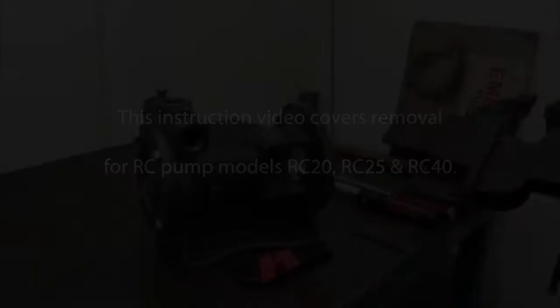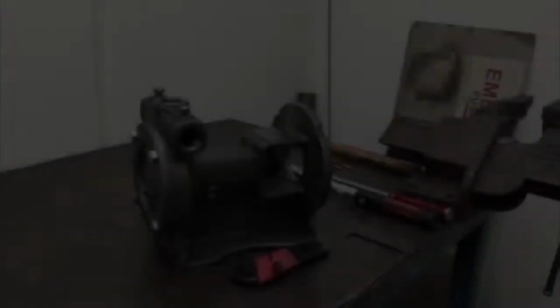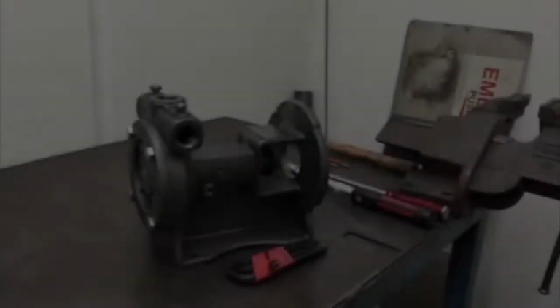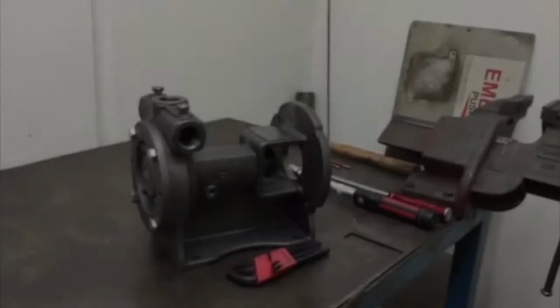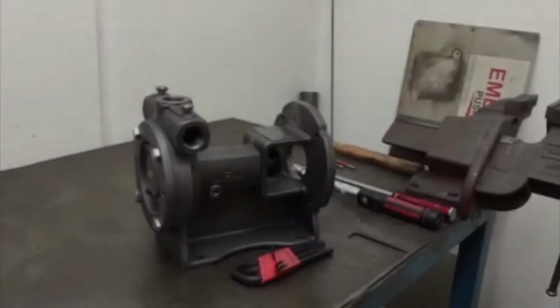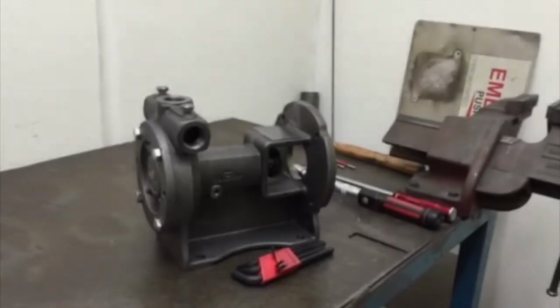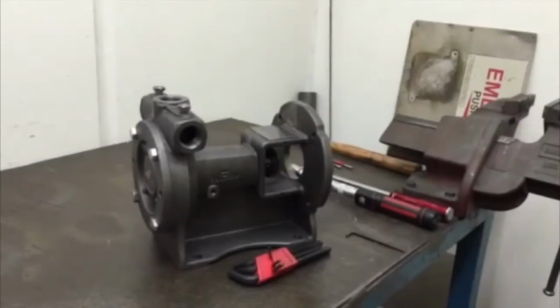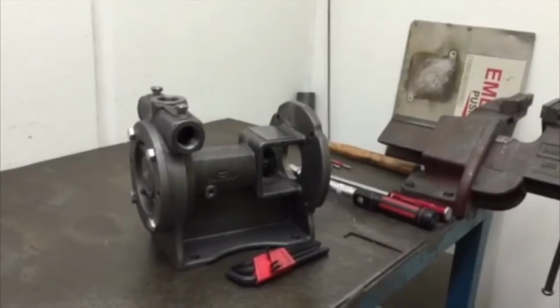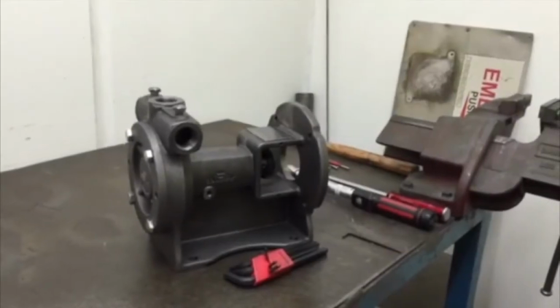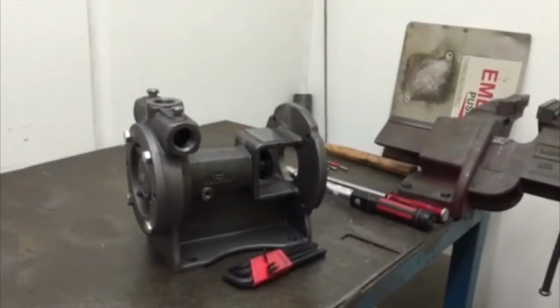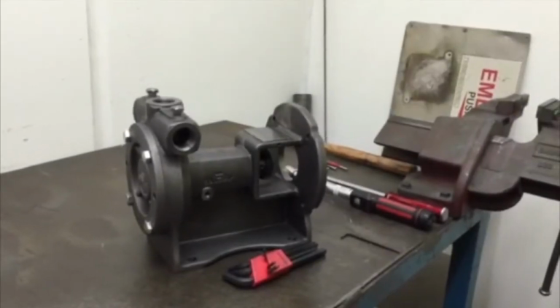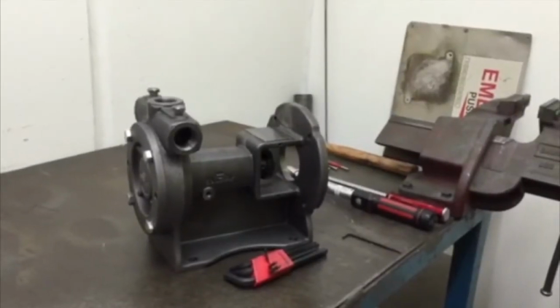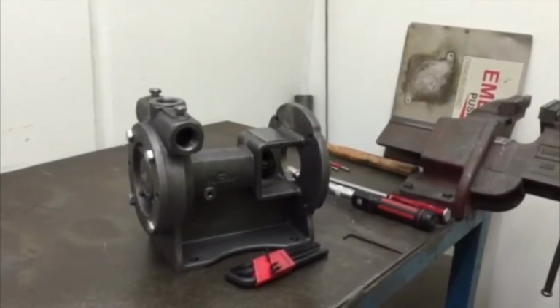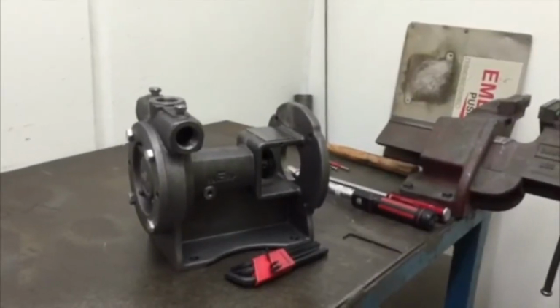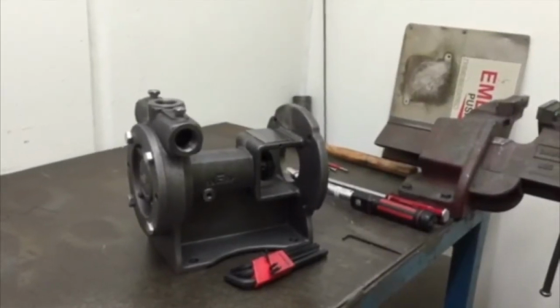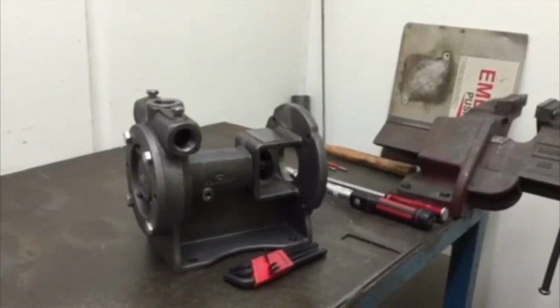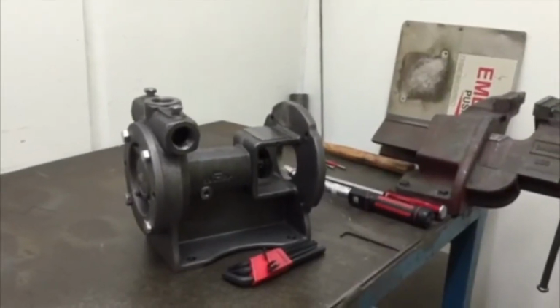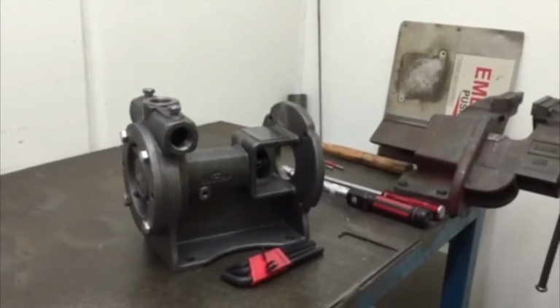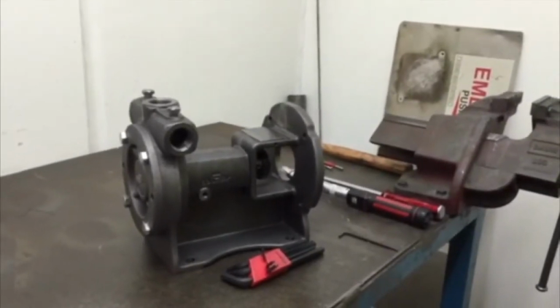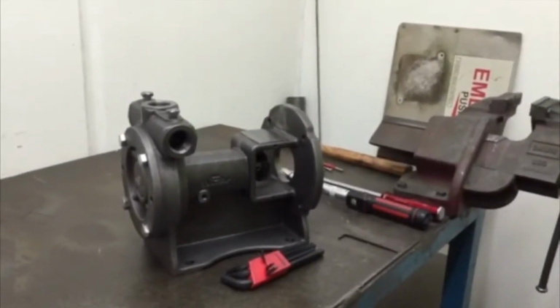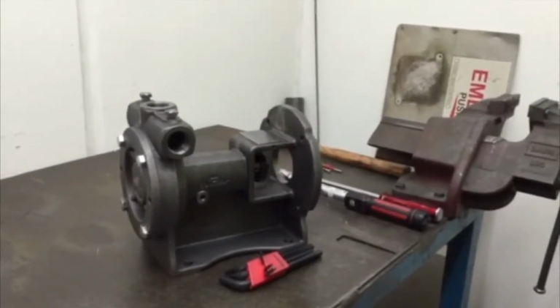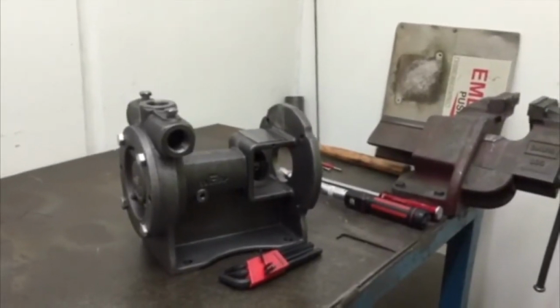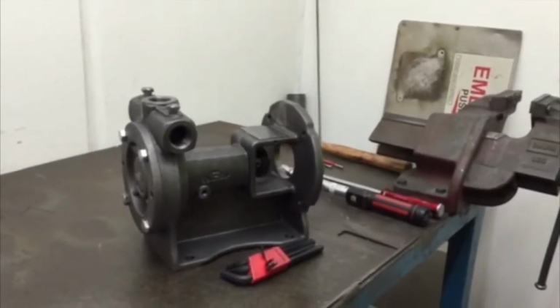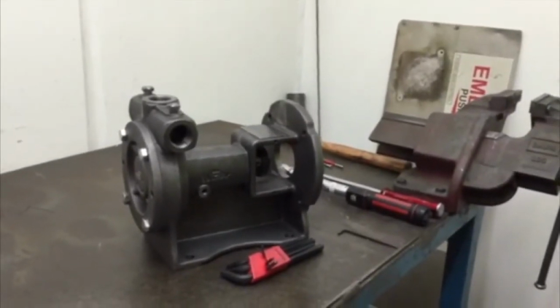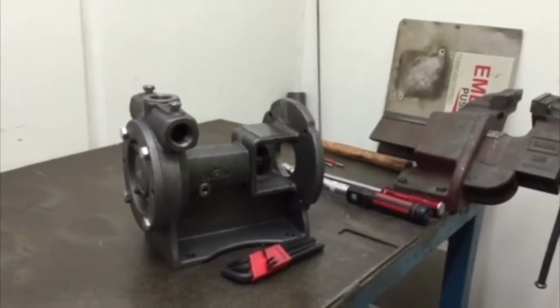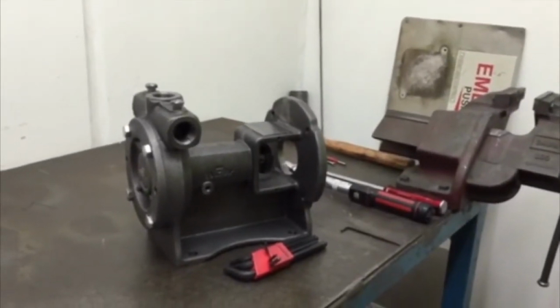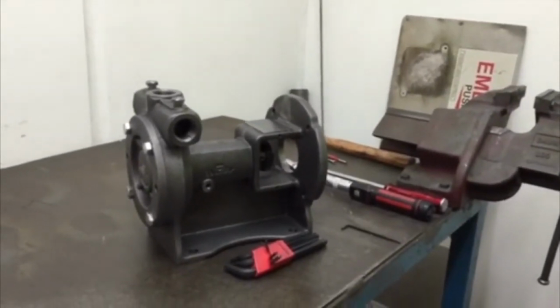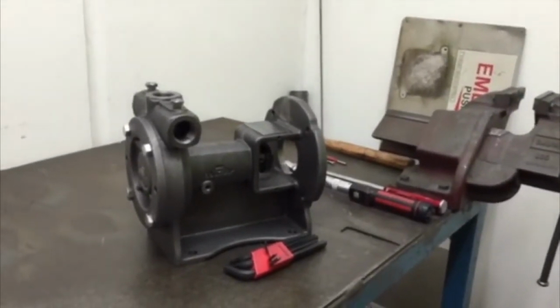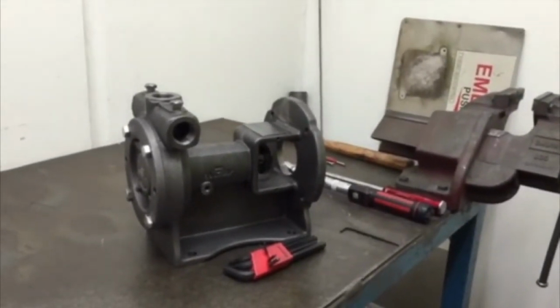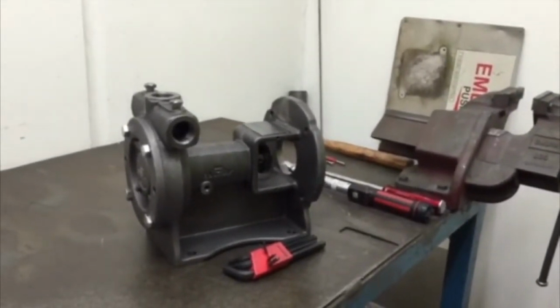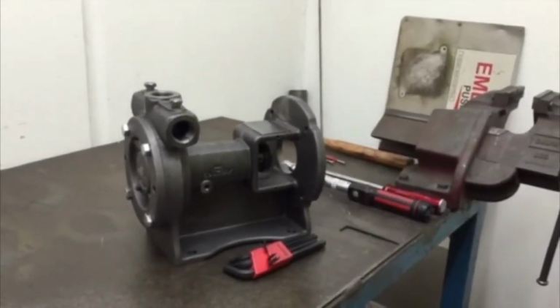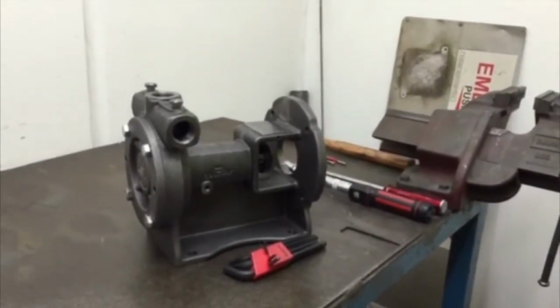Removal and replacement of the wheel assembly in an RC2025 pump.